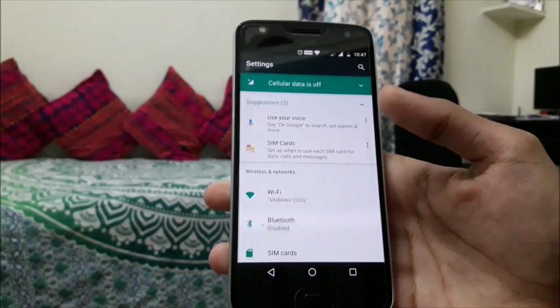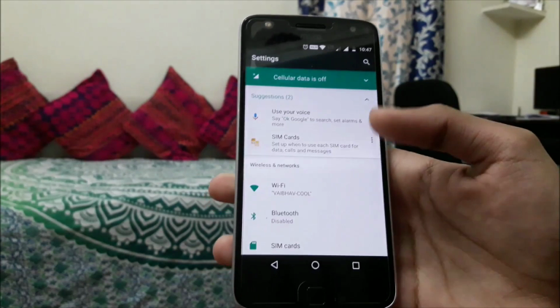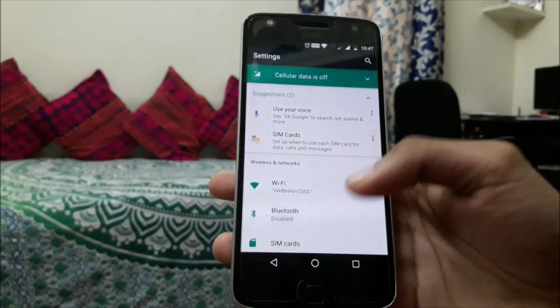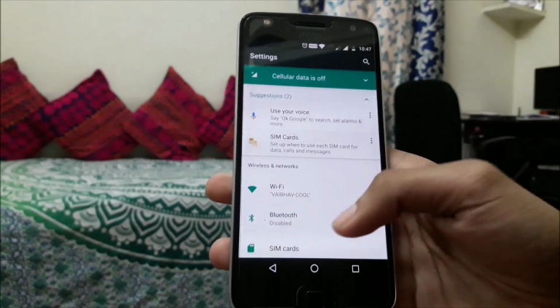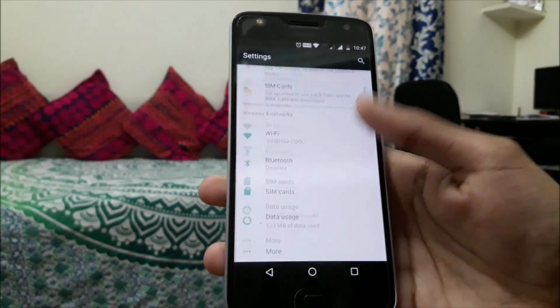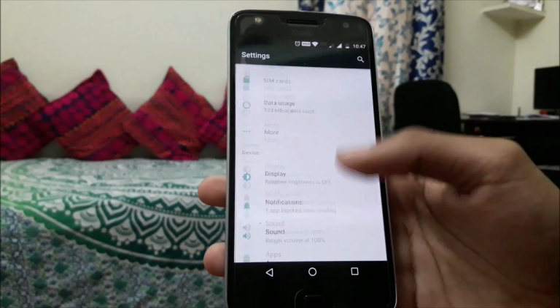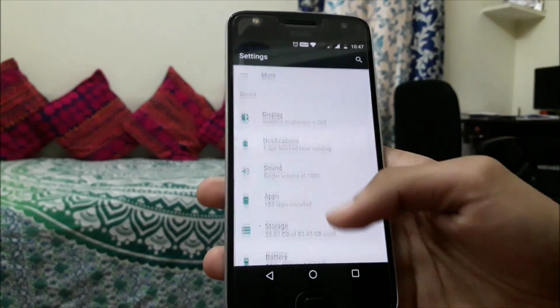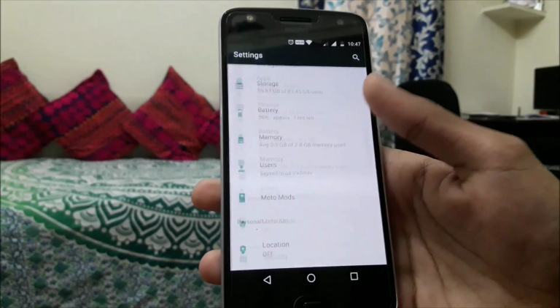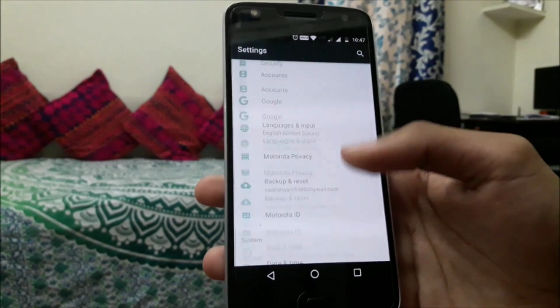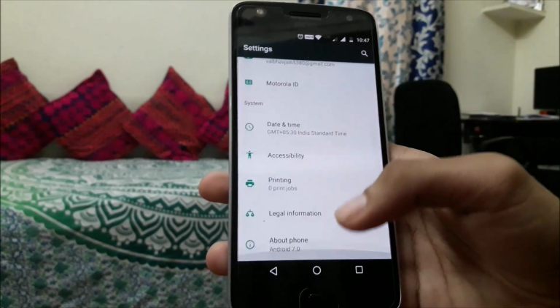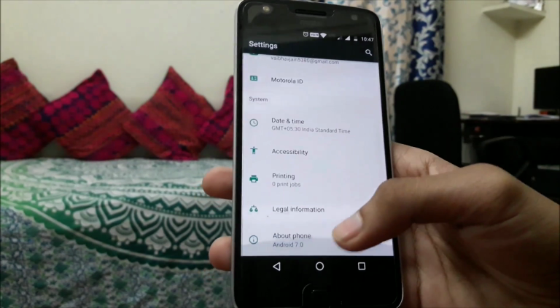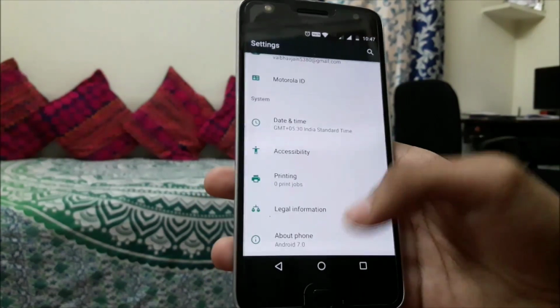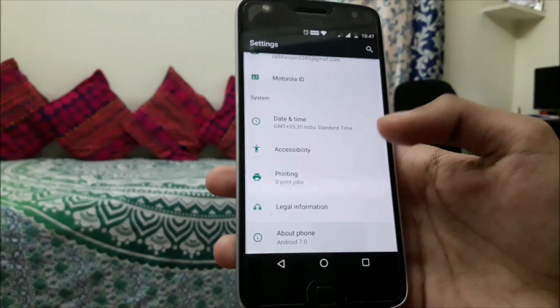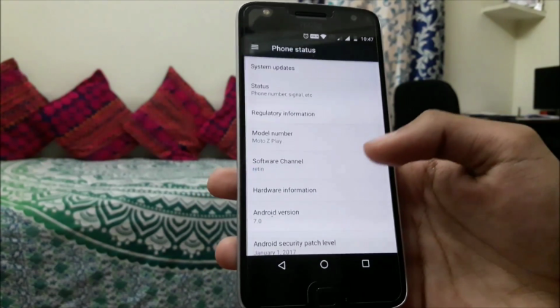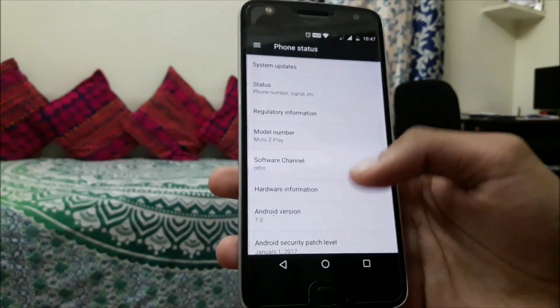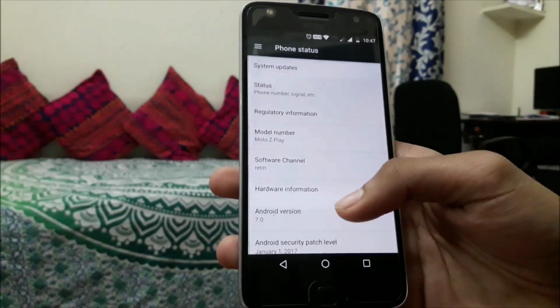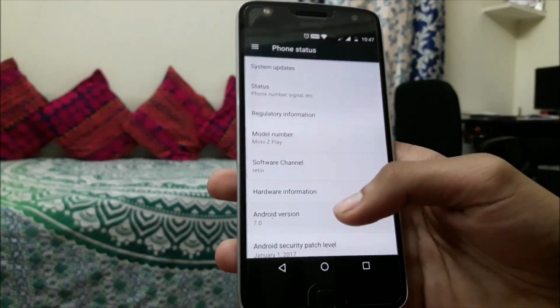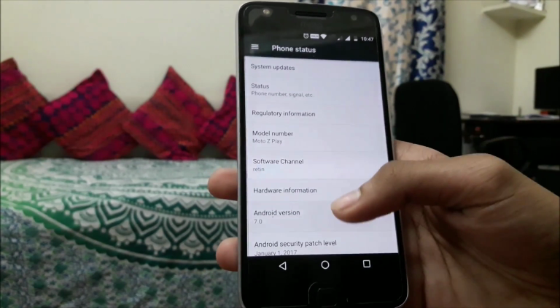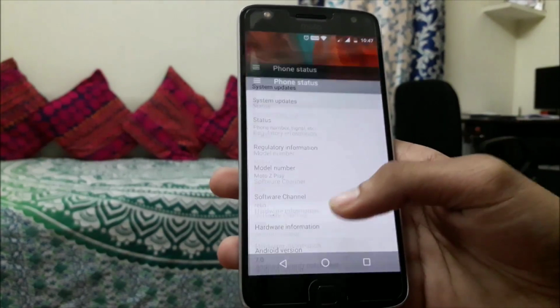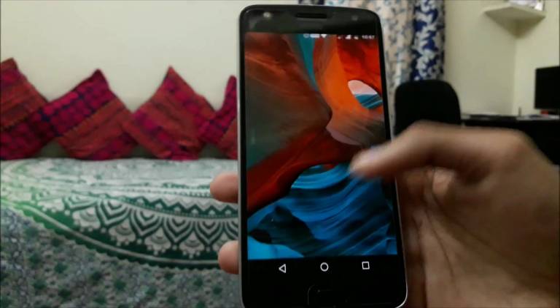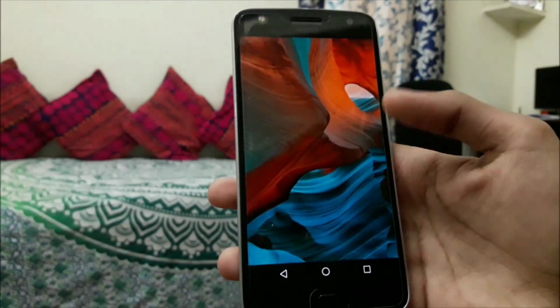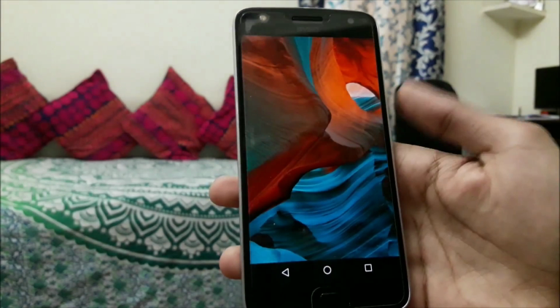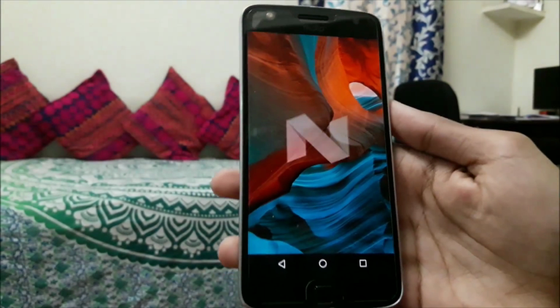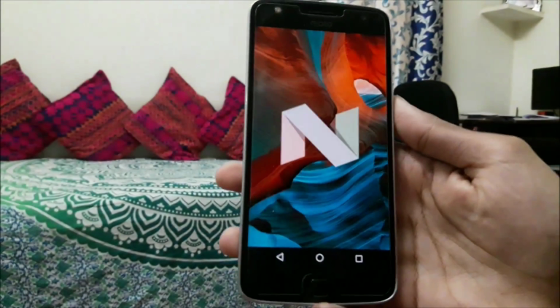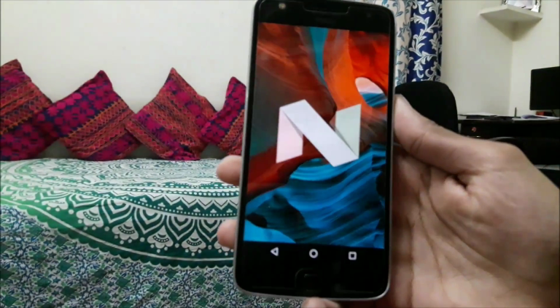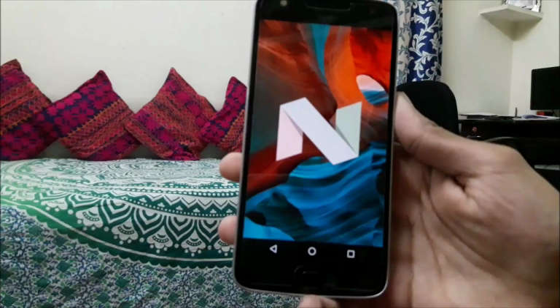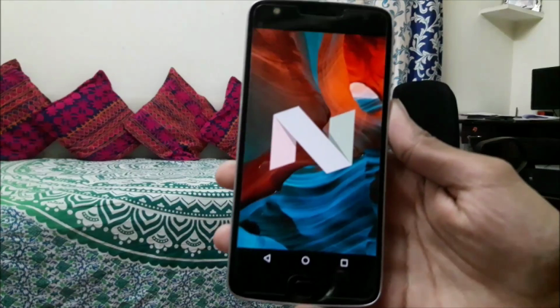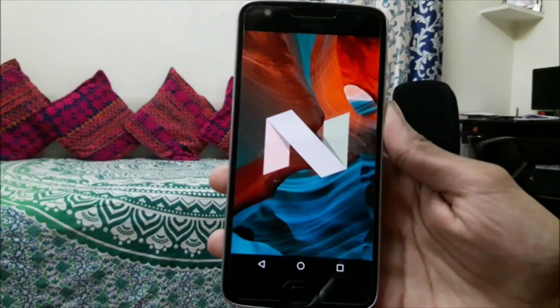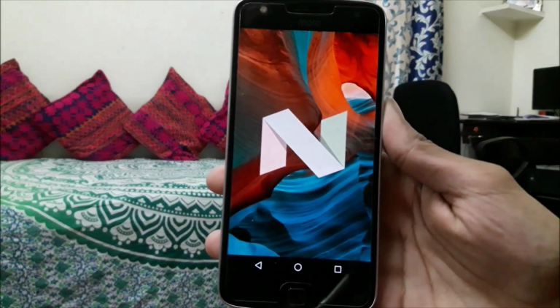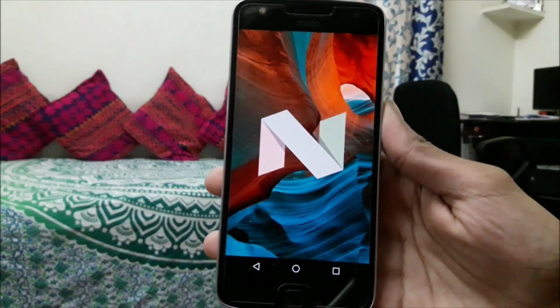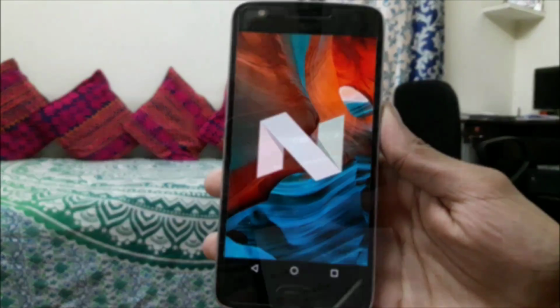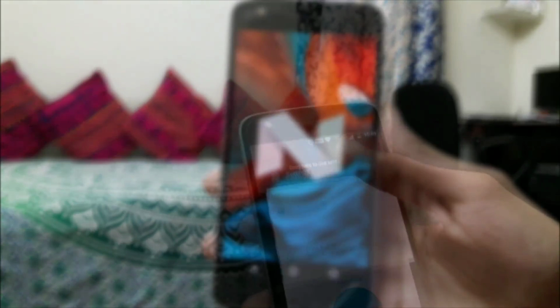Next we have a new settings application which shows each setting's information without opening it, and it's quite handy.